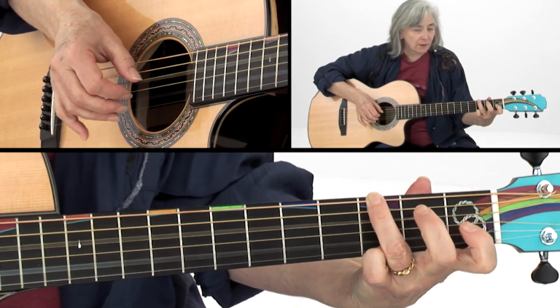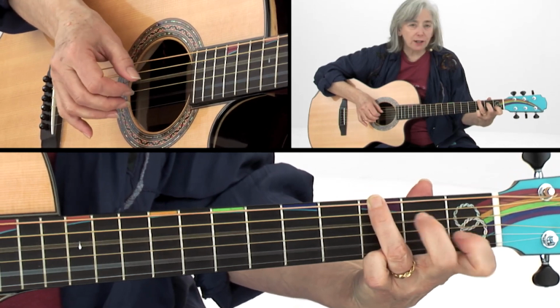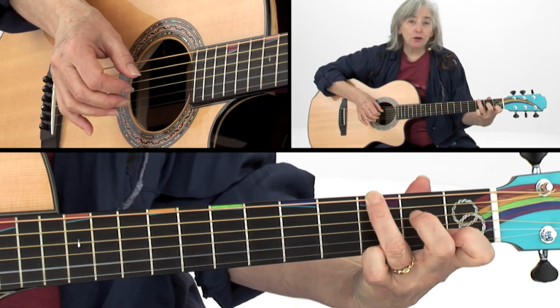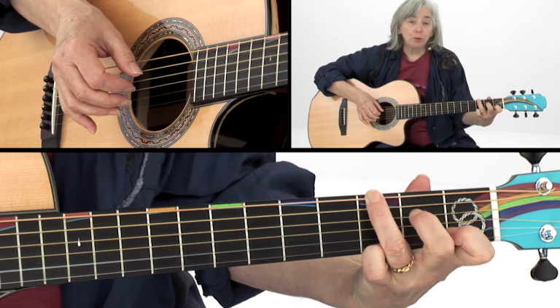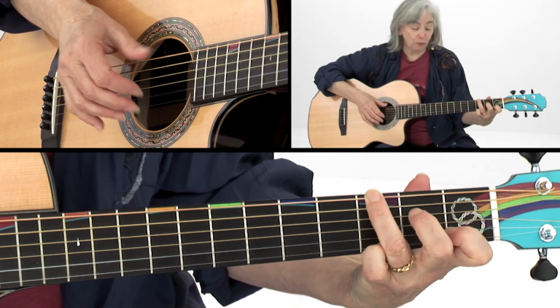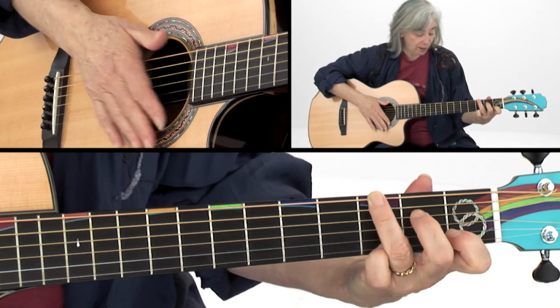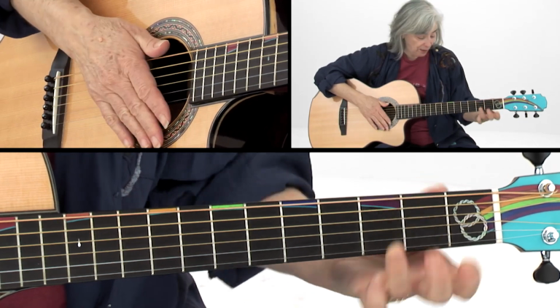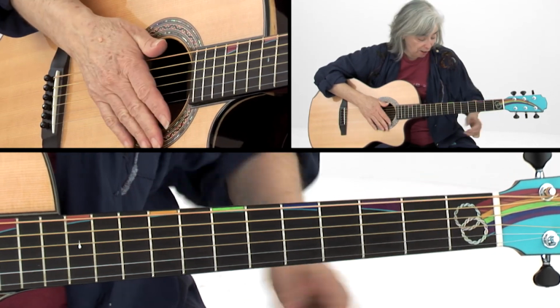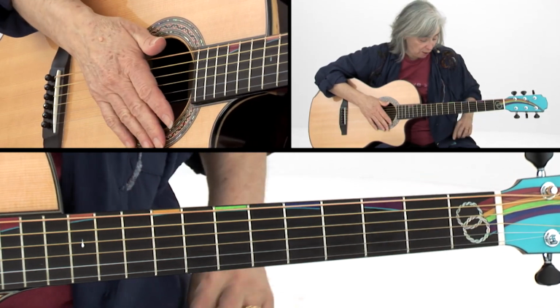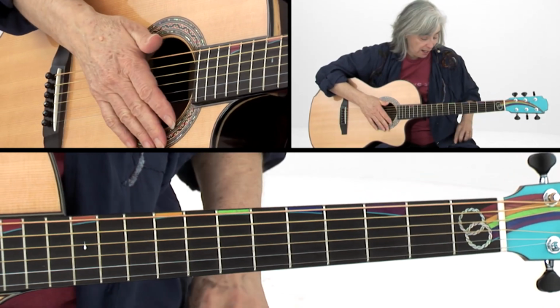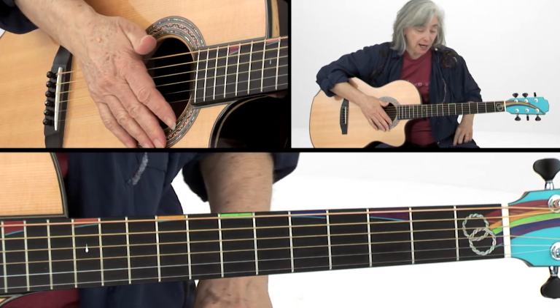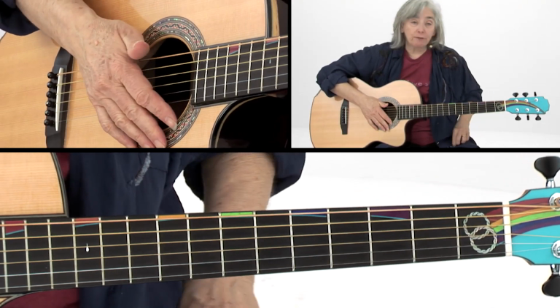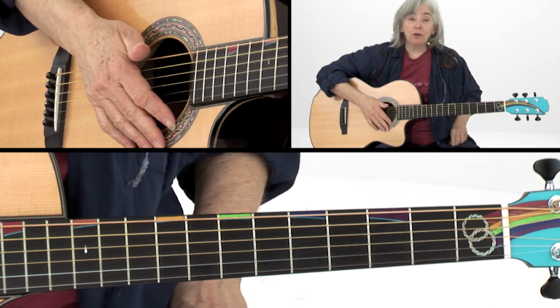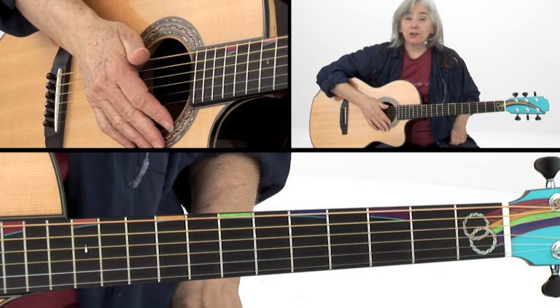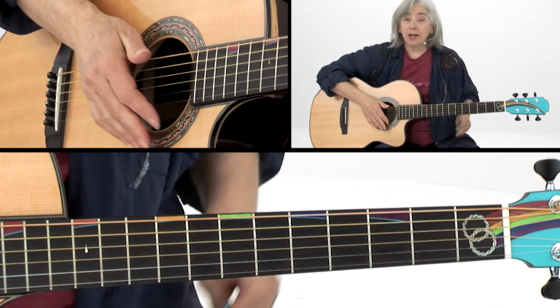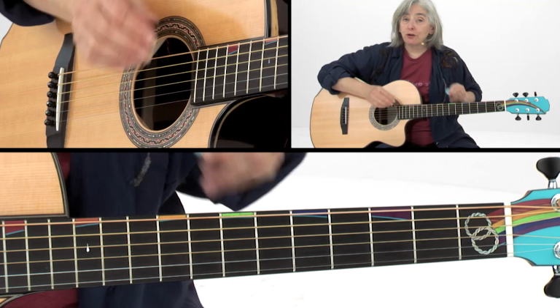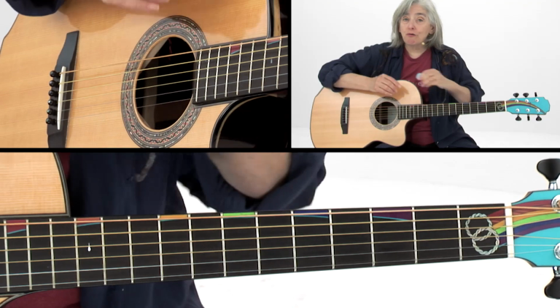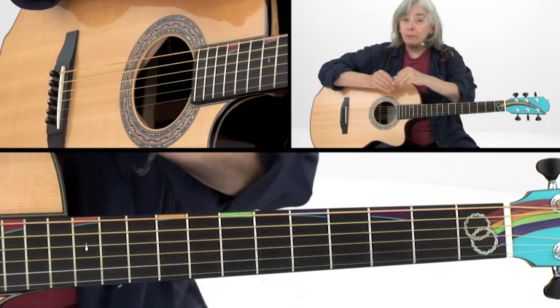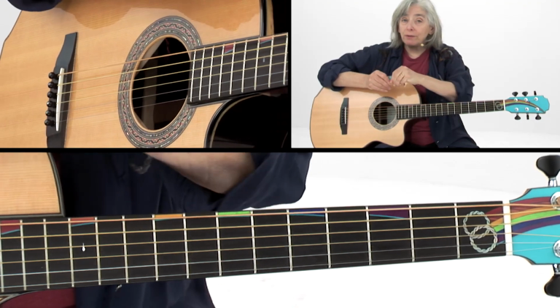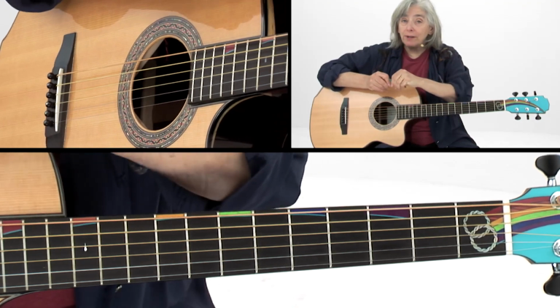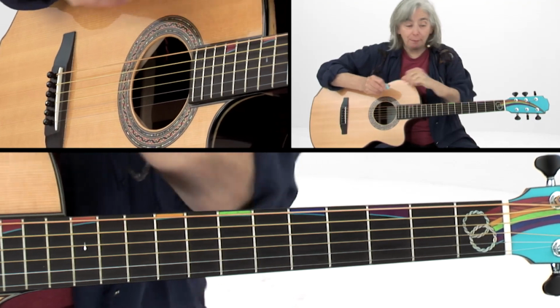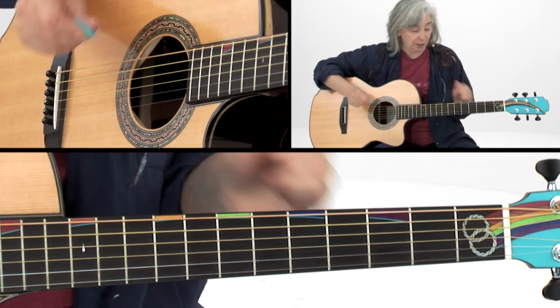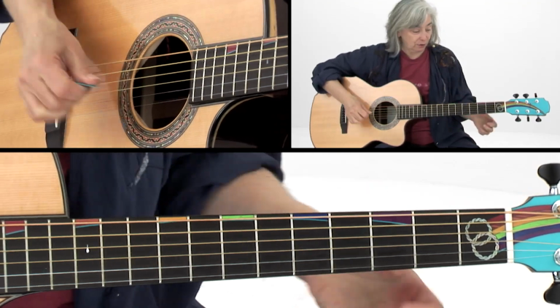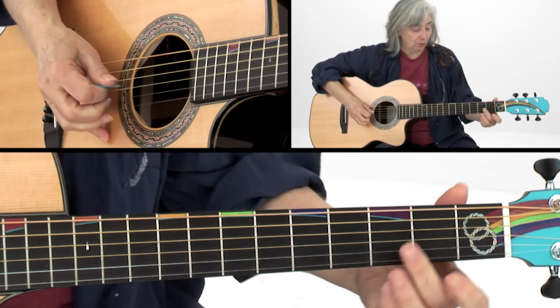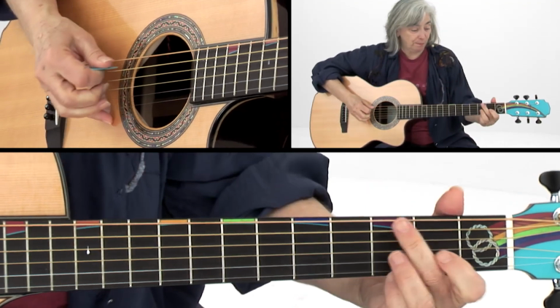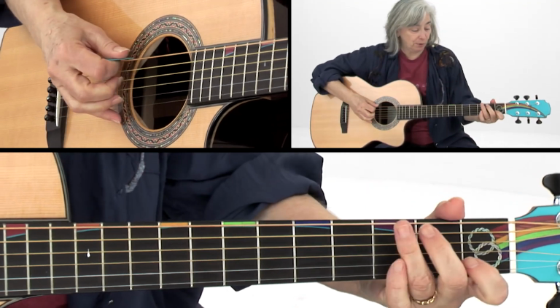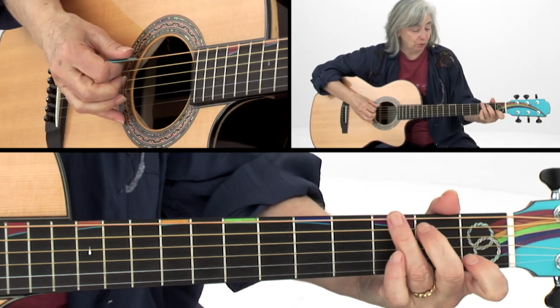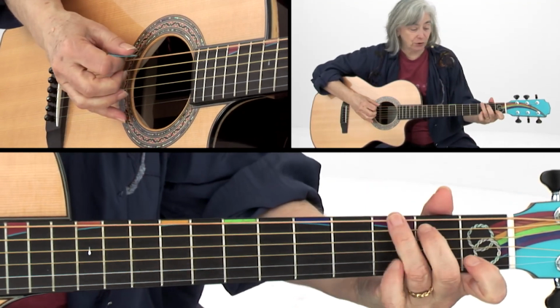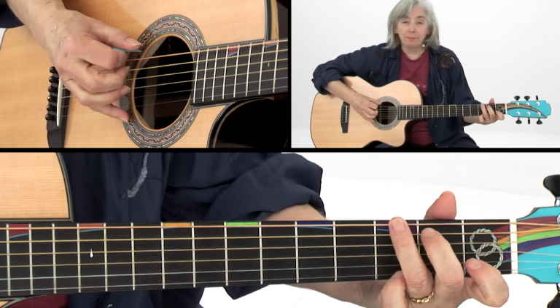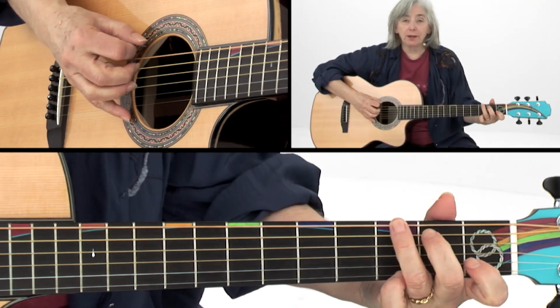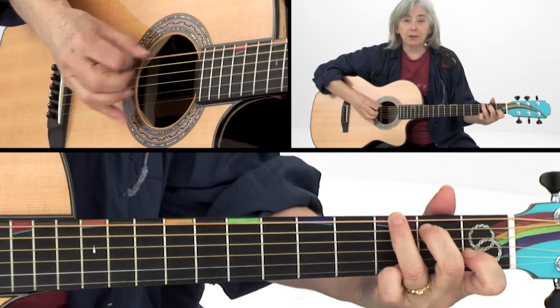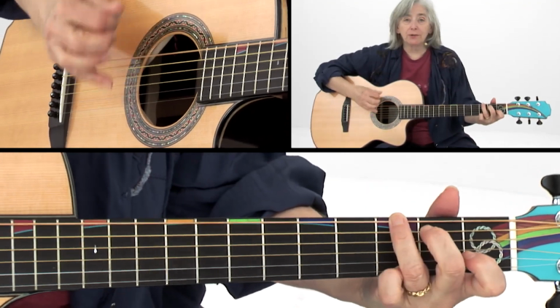That's your move right there. And of course it sounds great with a flat pick too. Maybe you're doing something like this.